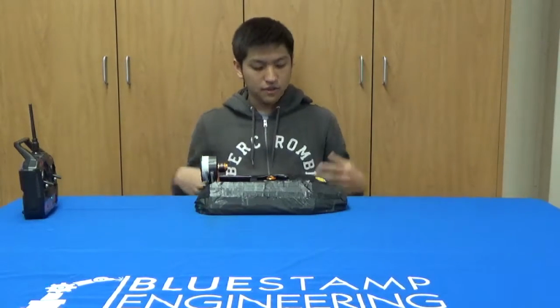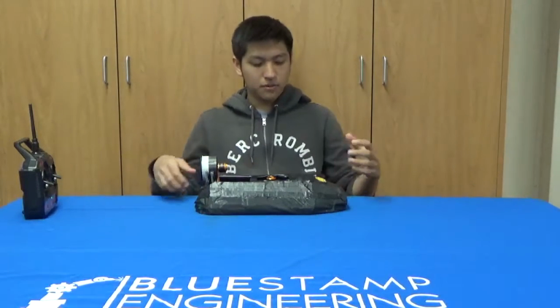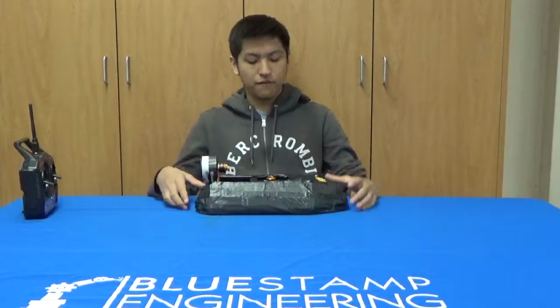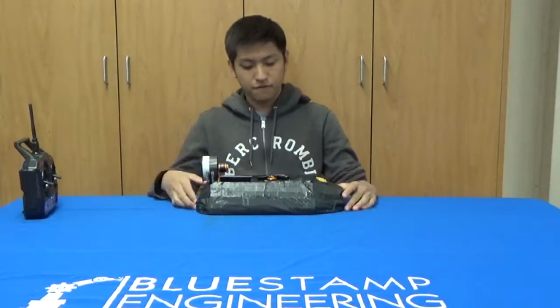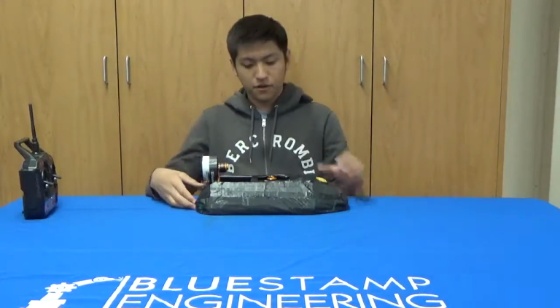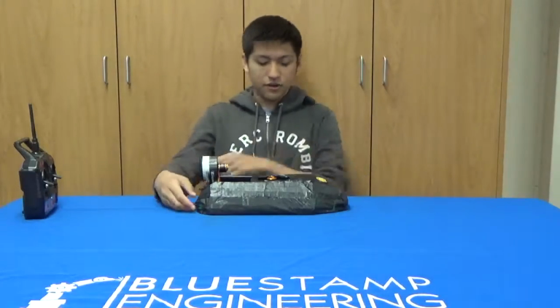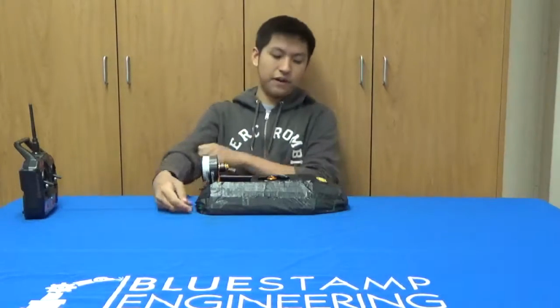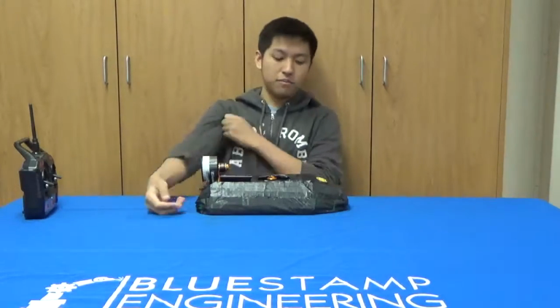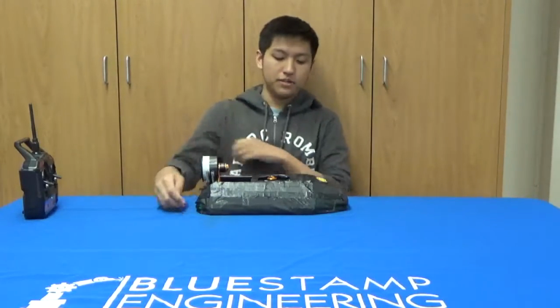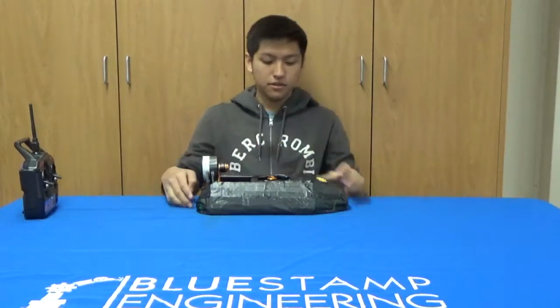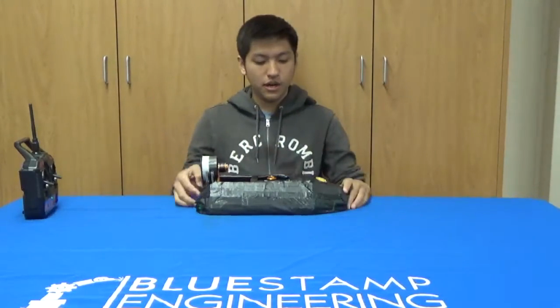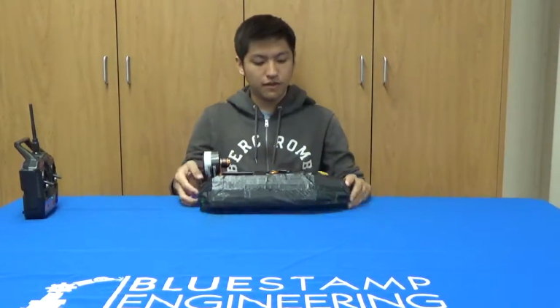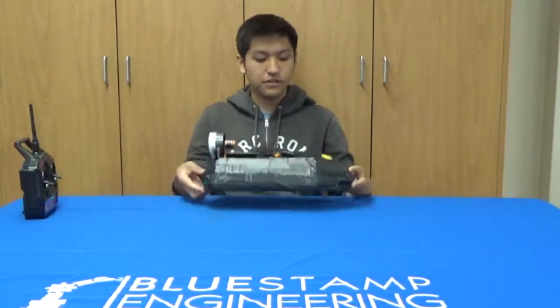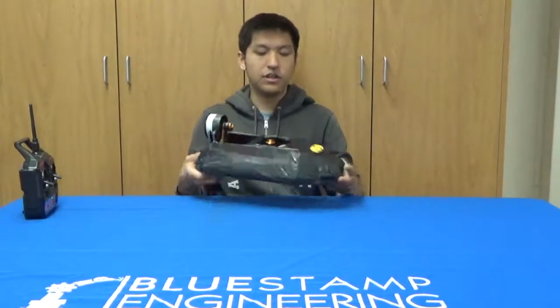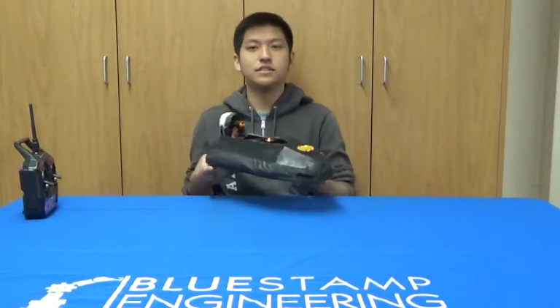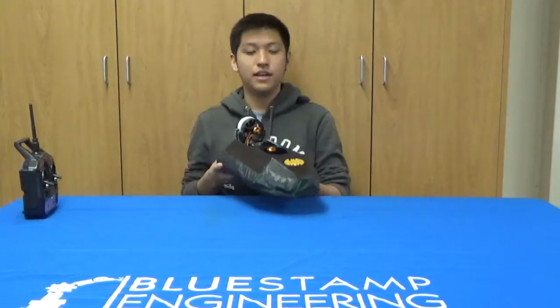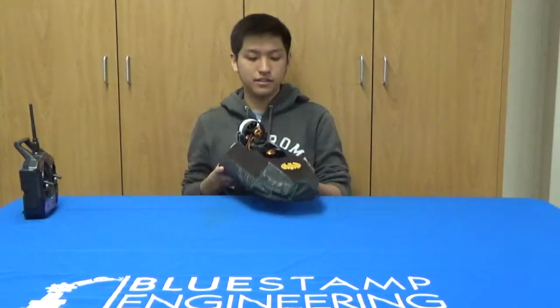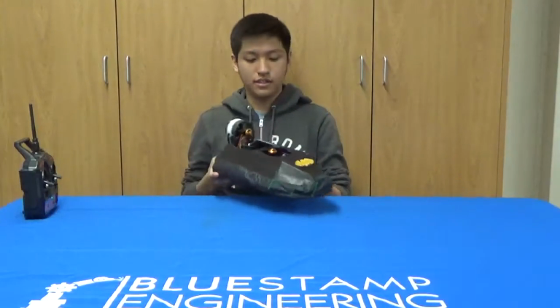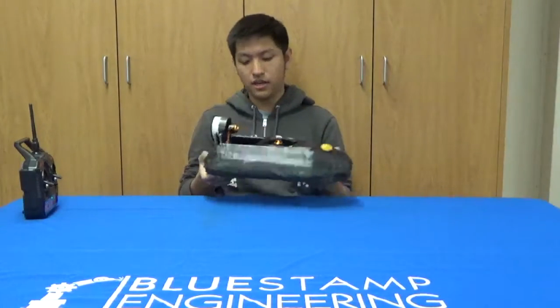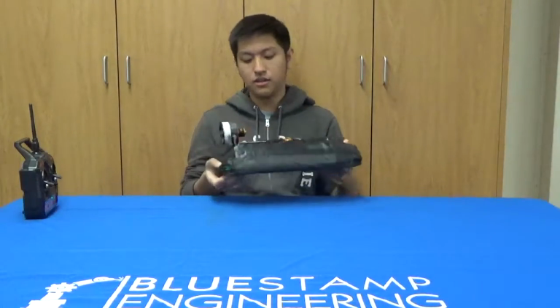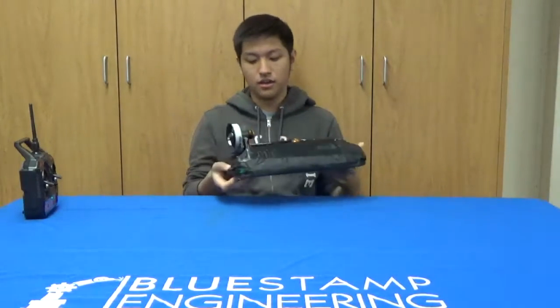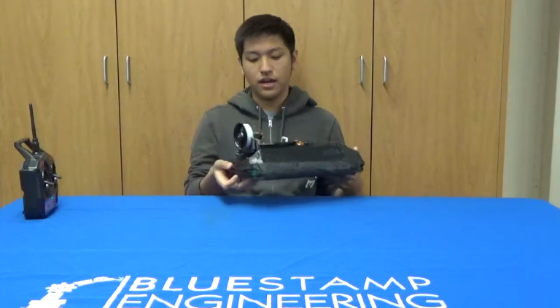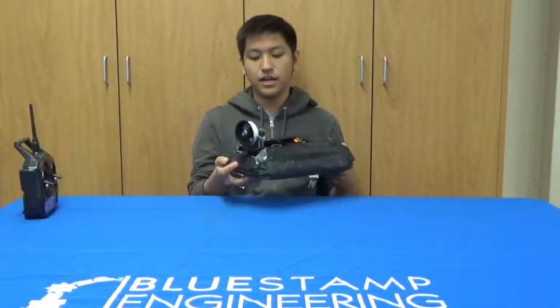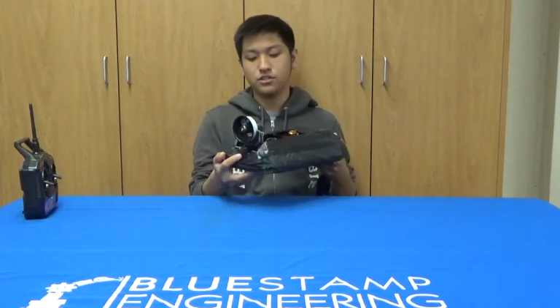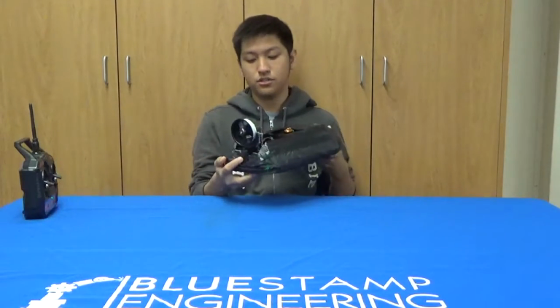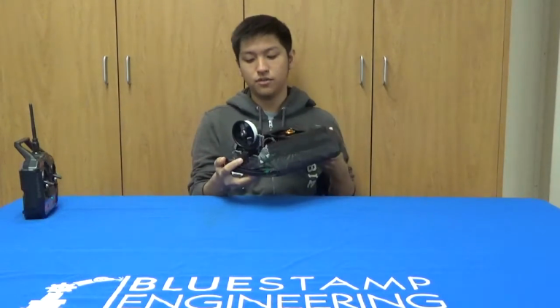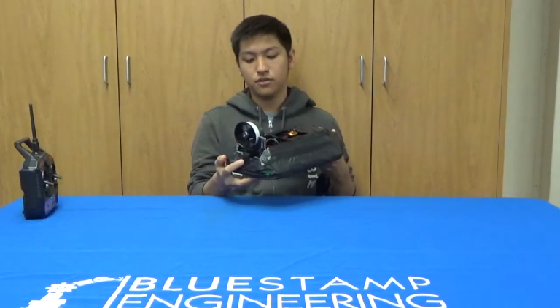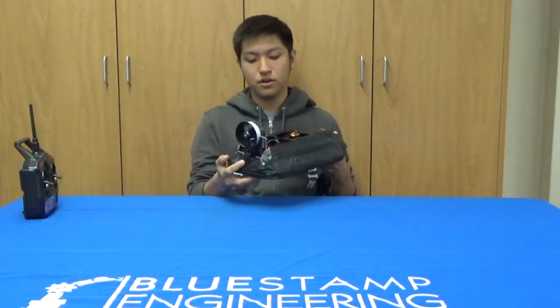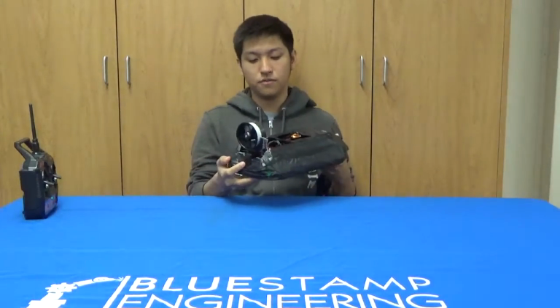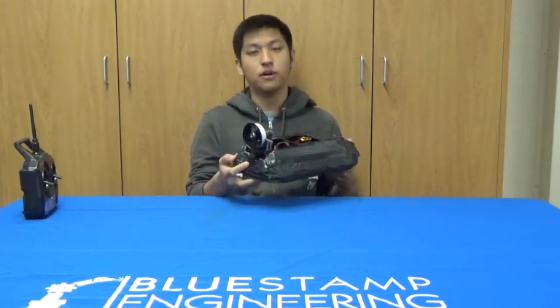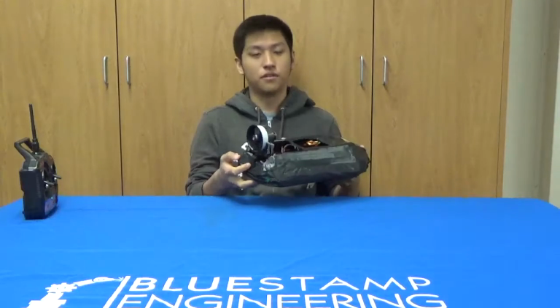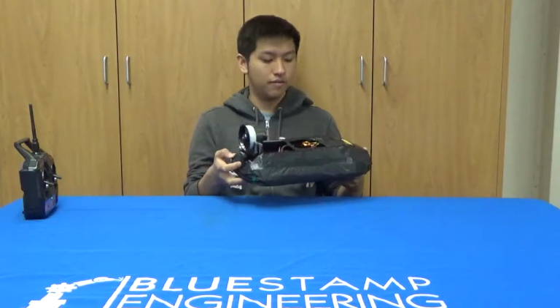For my third and final milestone, I finished the aesthetics and I attached the servo for my hovercraft.